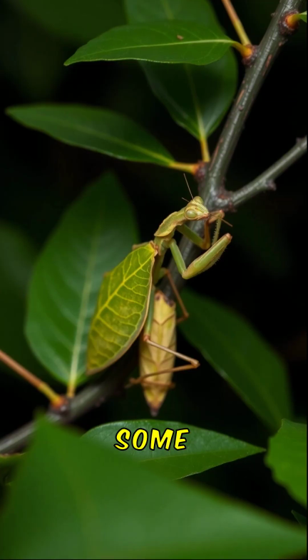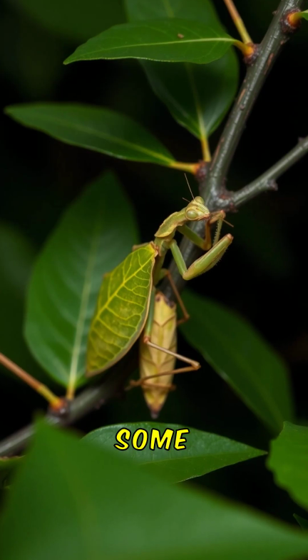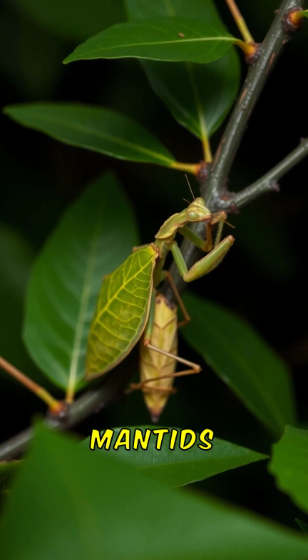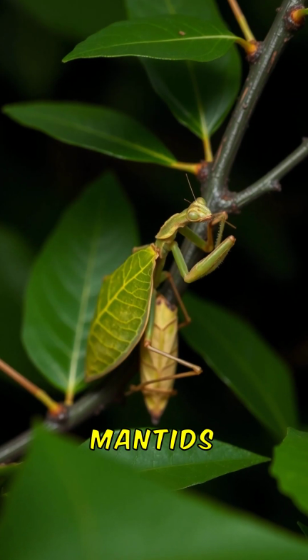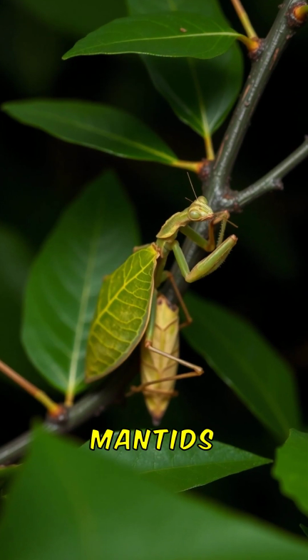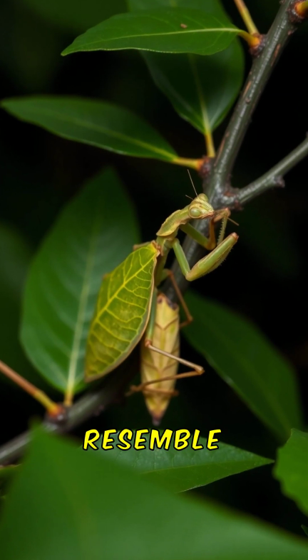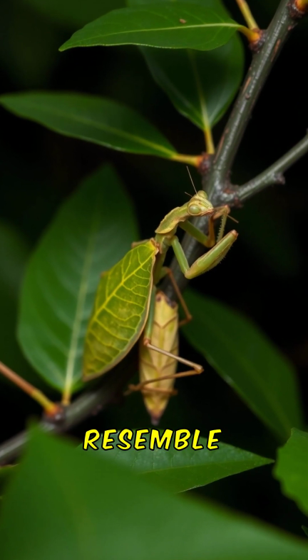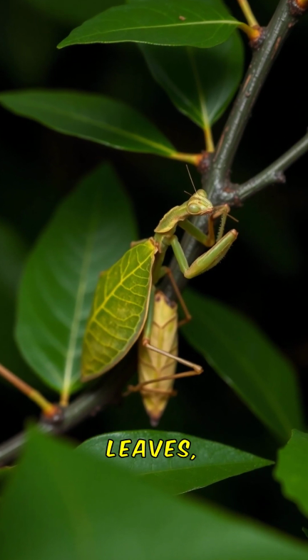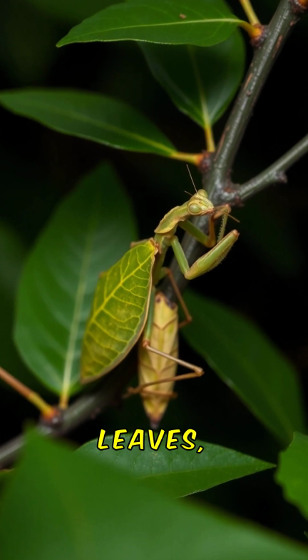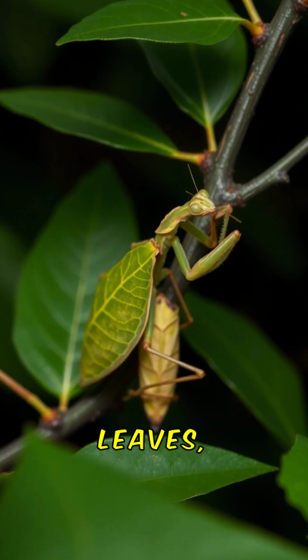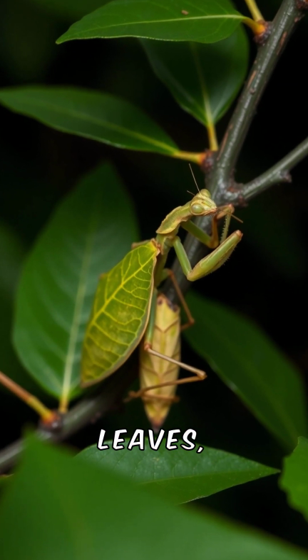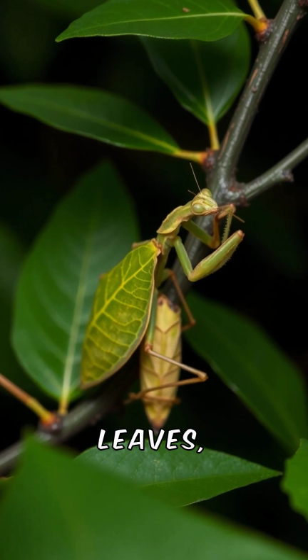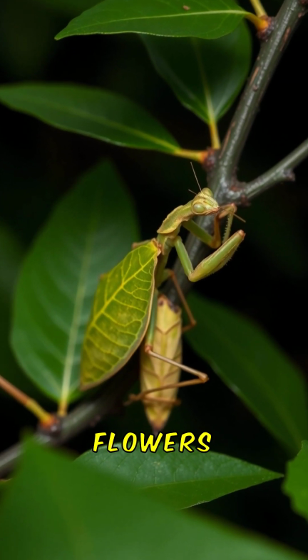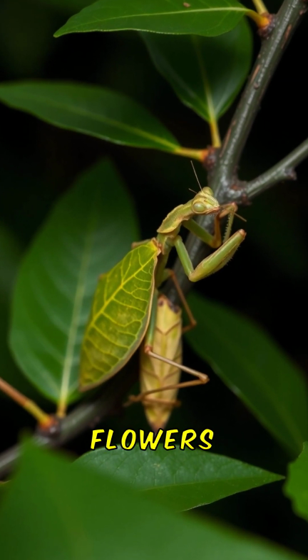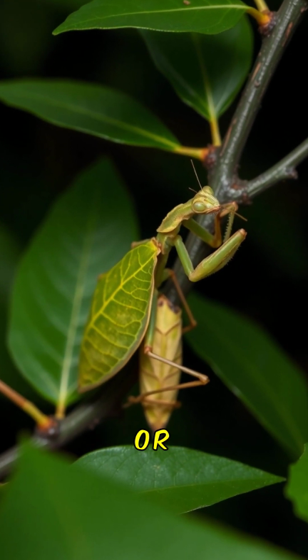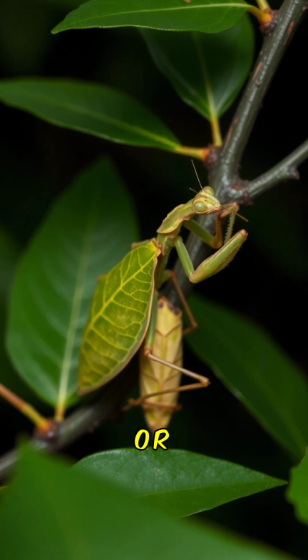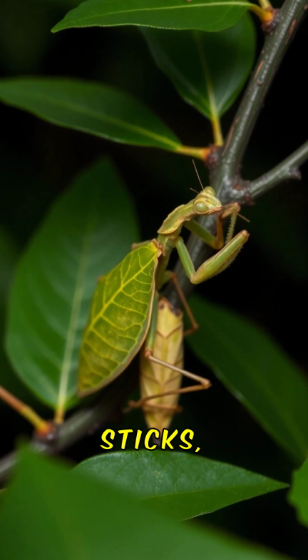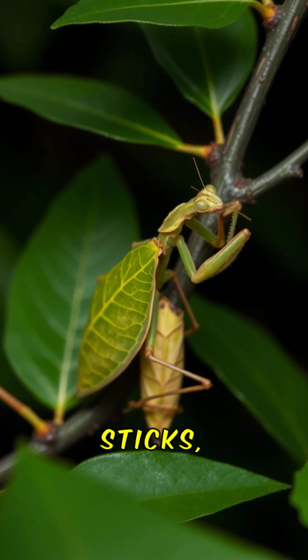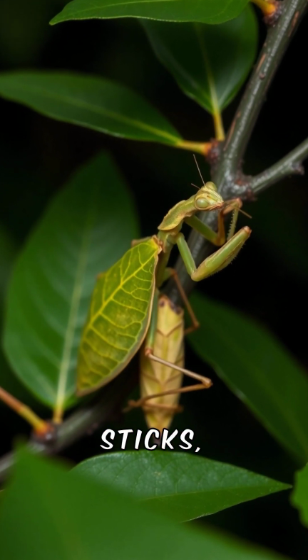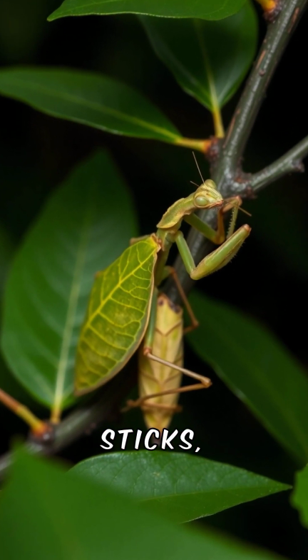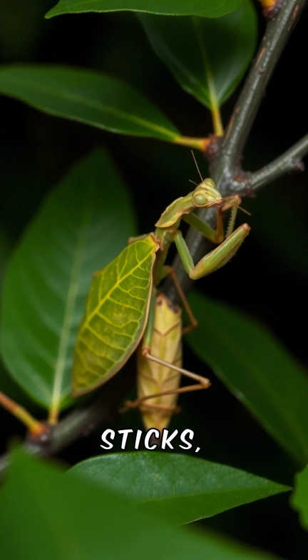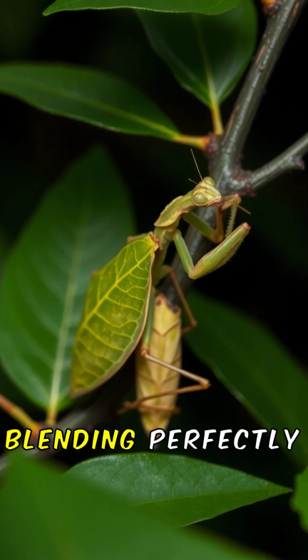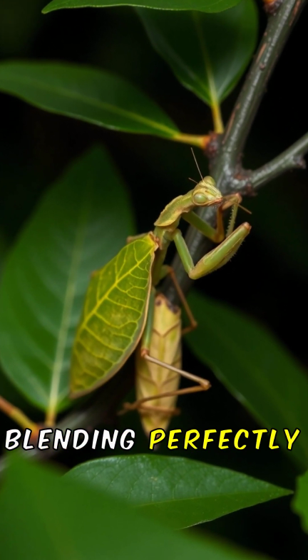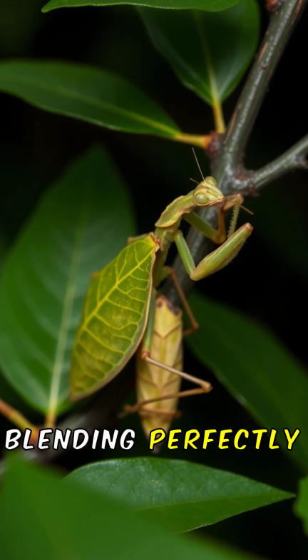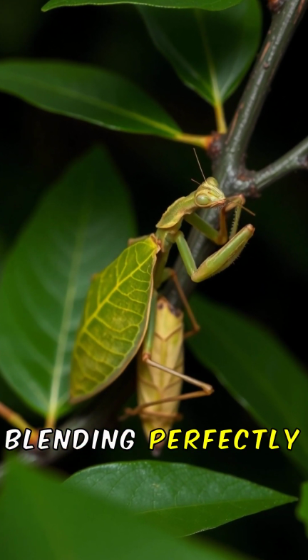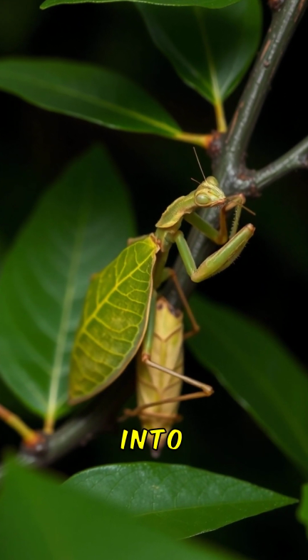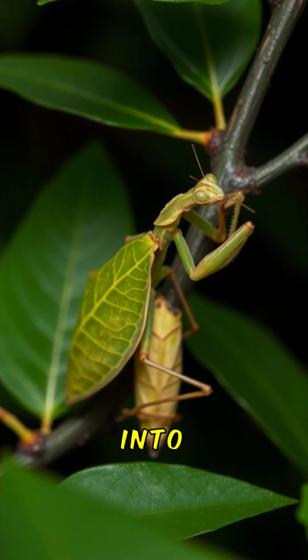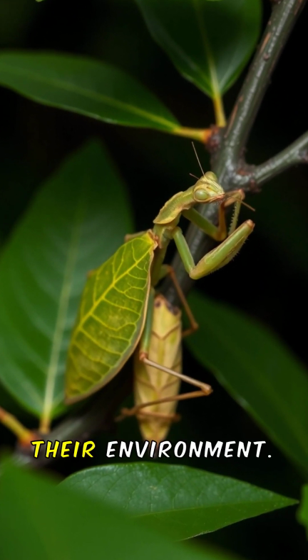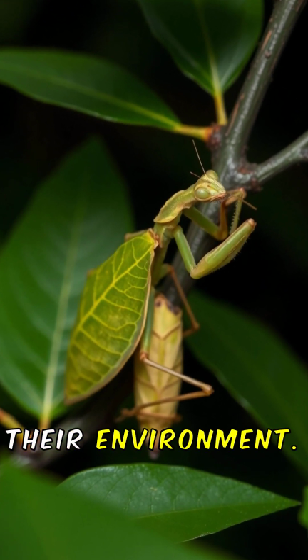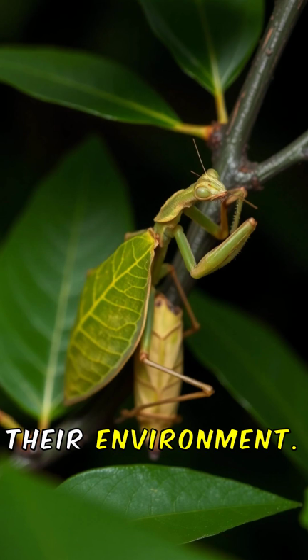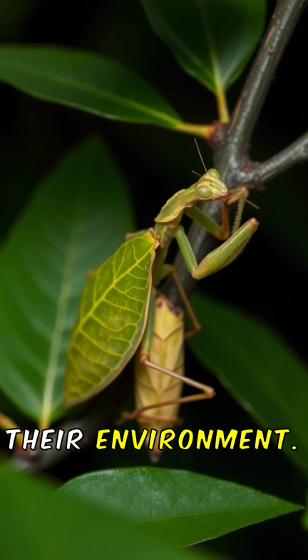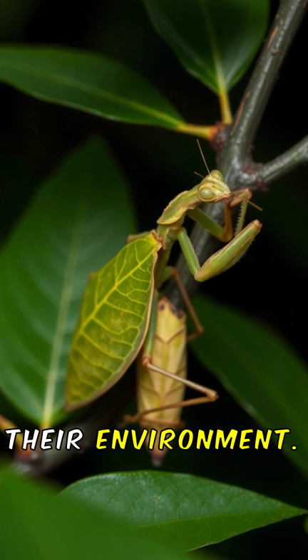Some mantids resemble leaves, flowers, or sticks, blending perfectly into their environment.